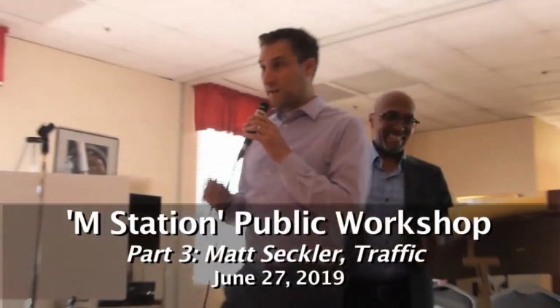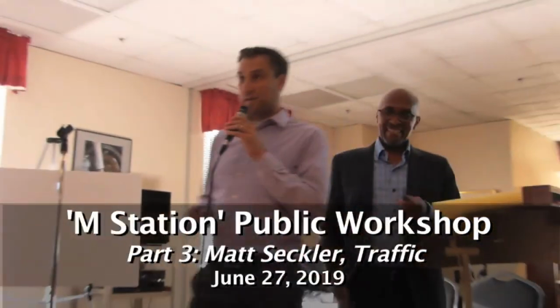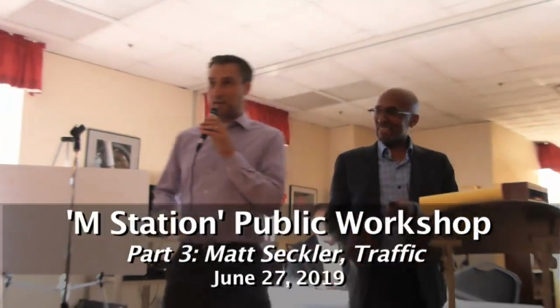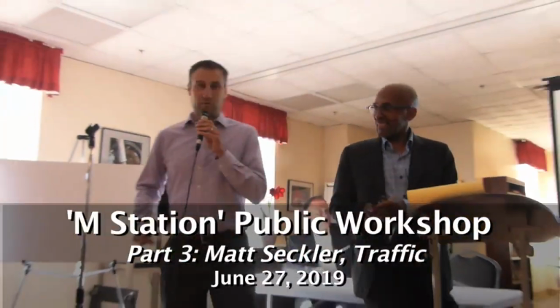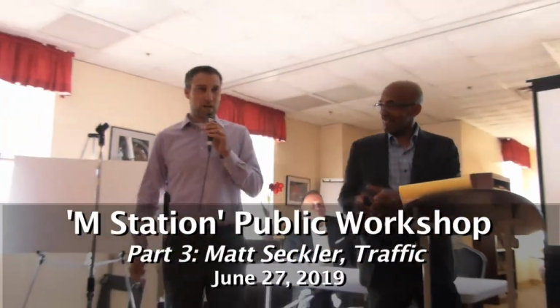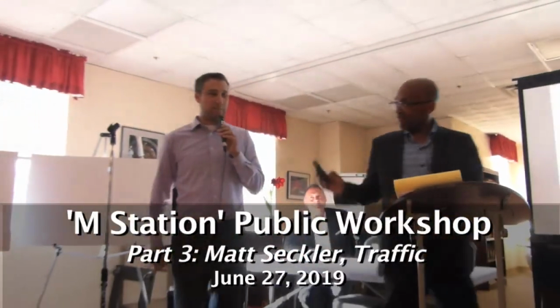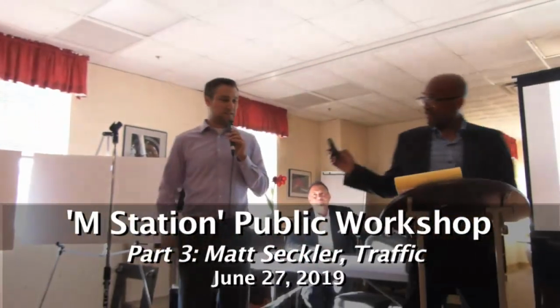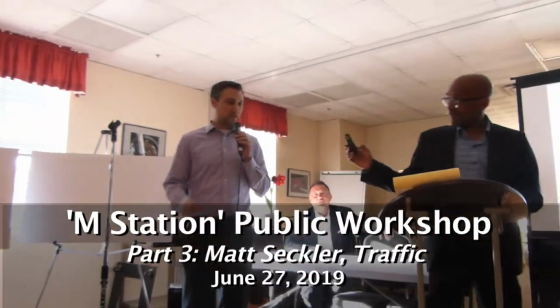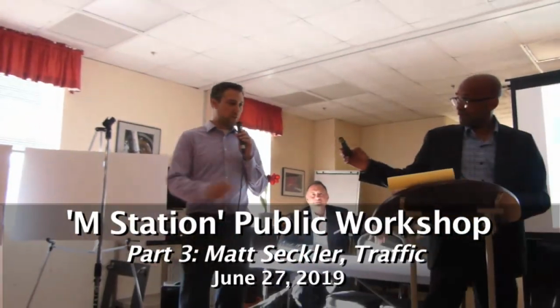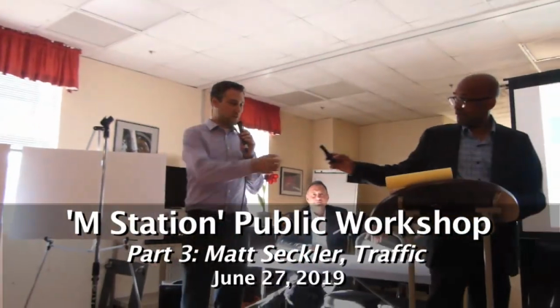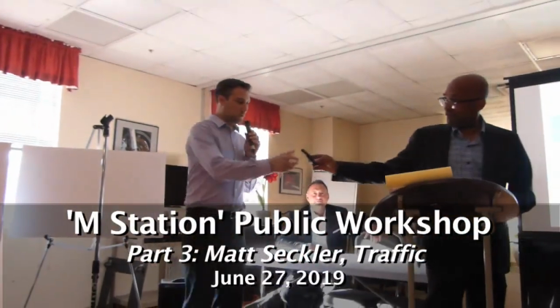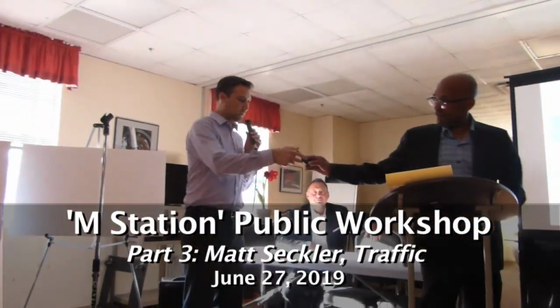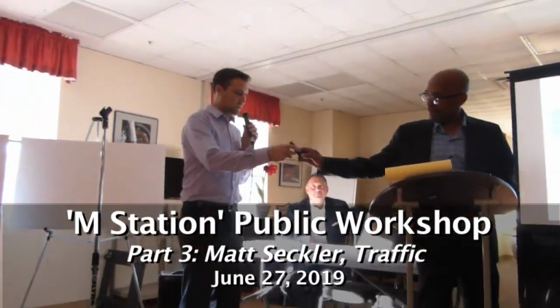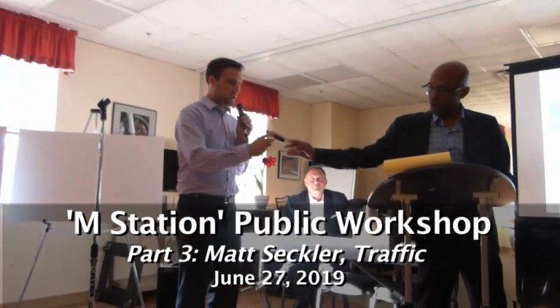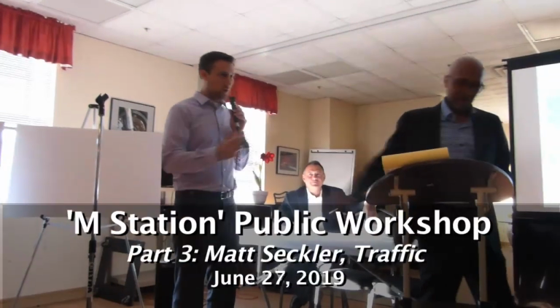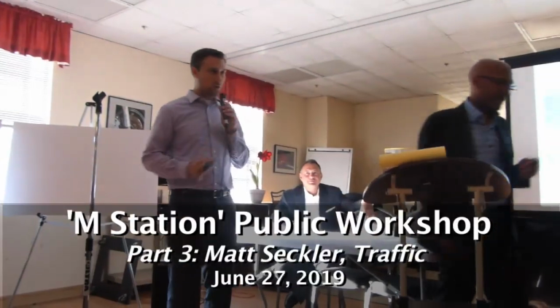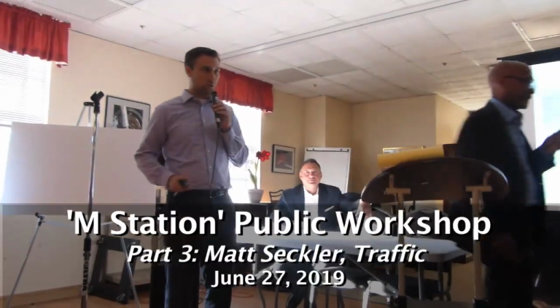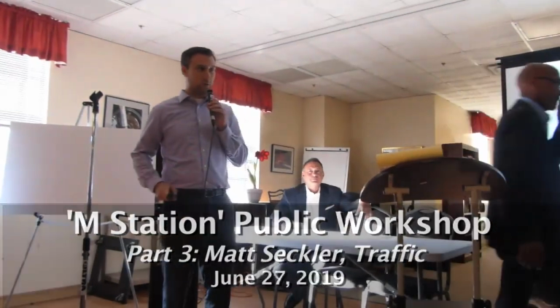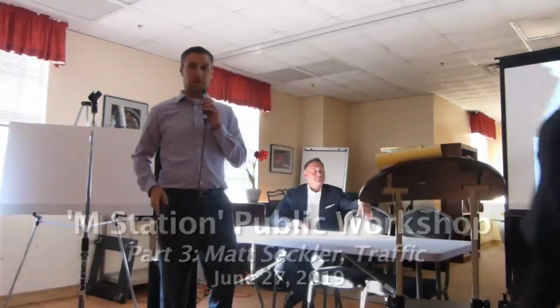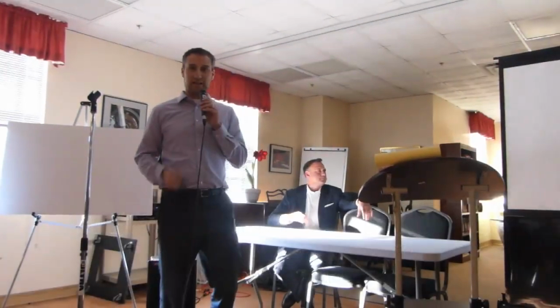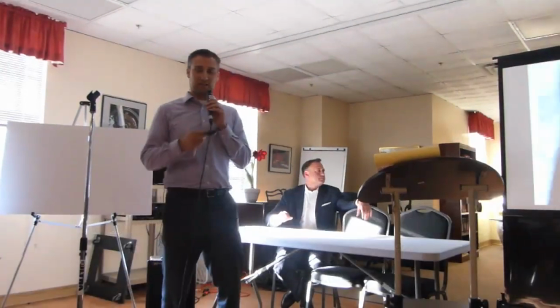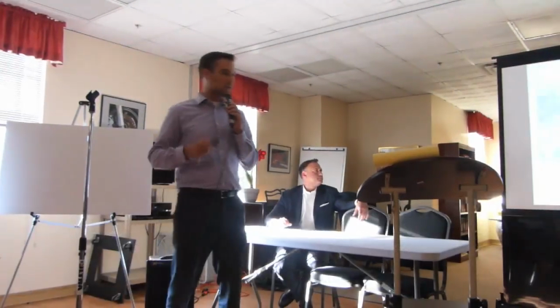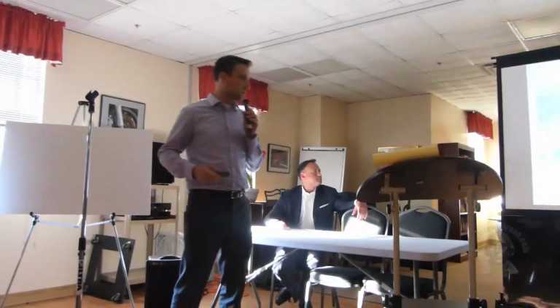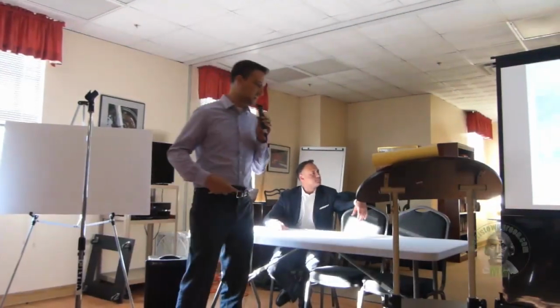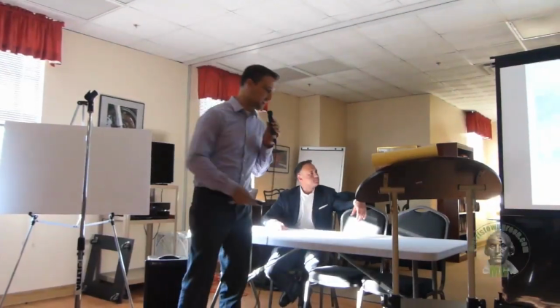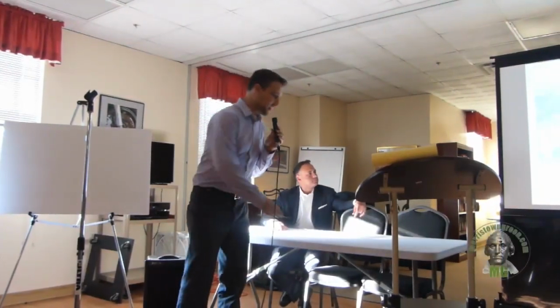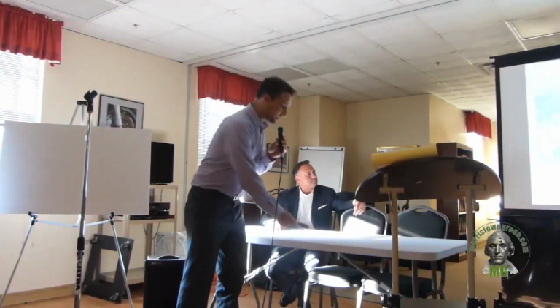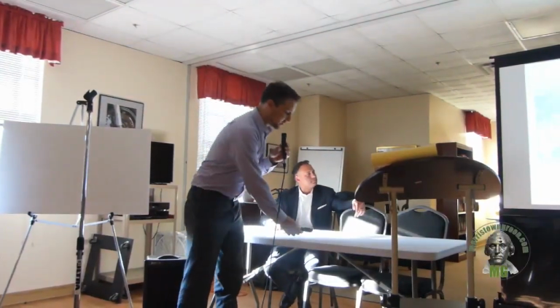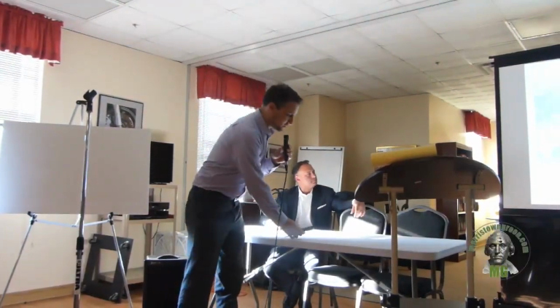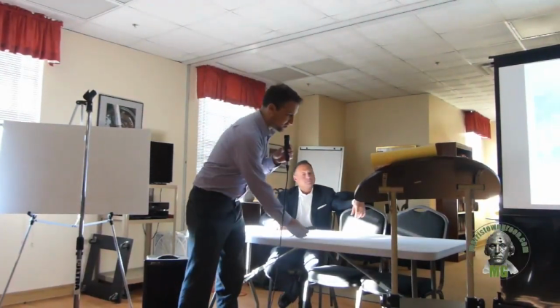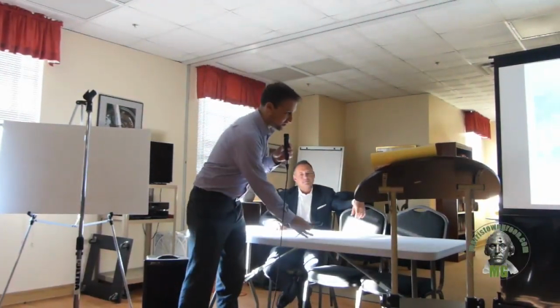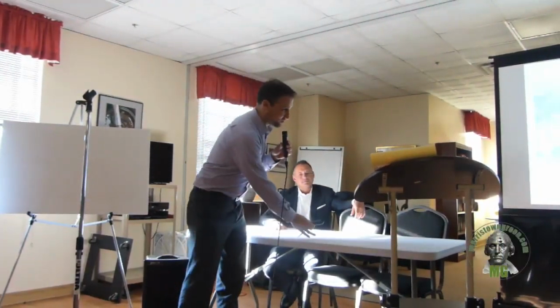Thank you. I'm Matt Seckler with Stonefield Engineering. We also work with Langan Consulting on transportation issues.